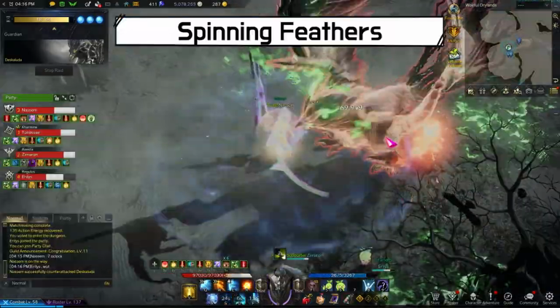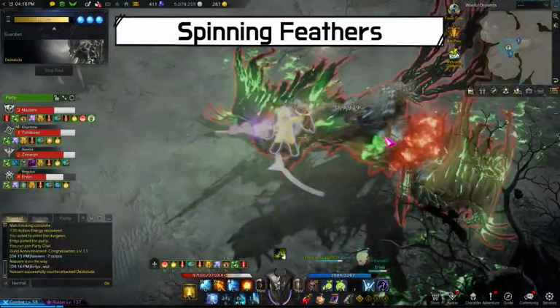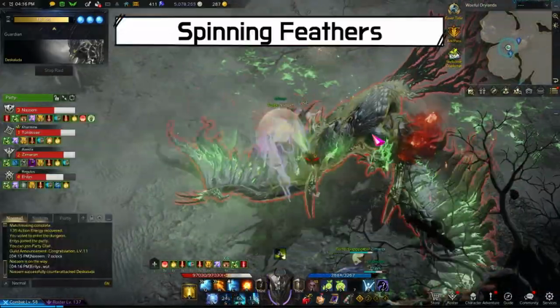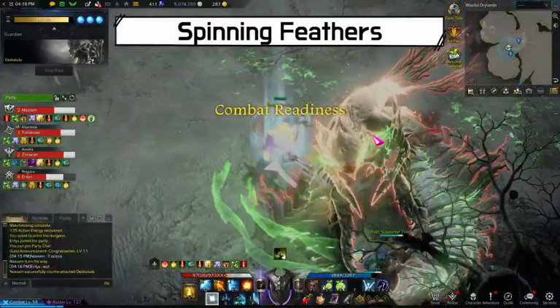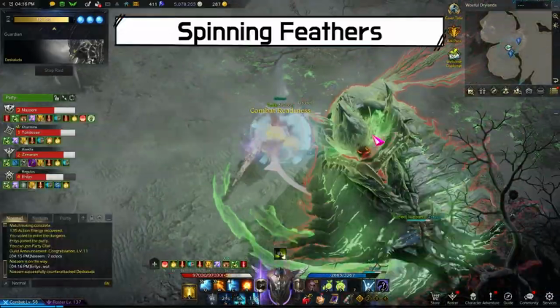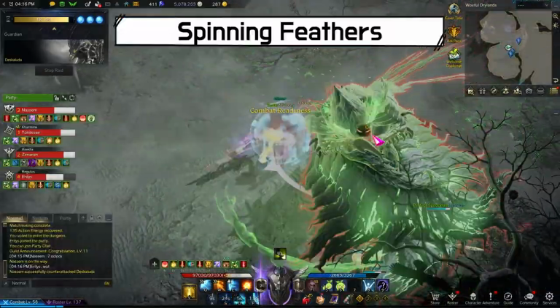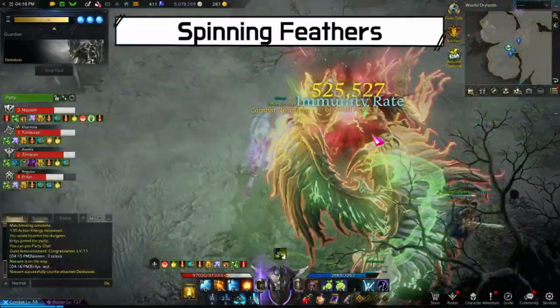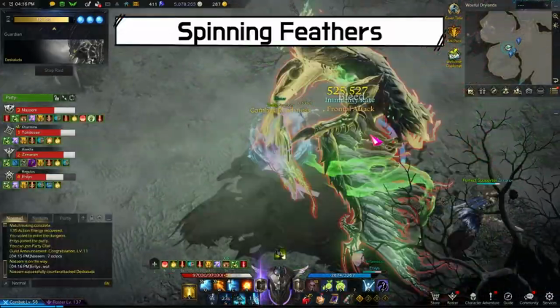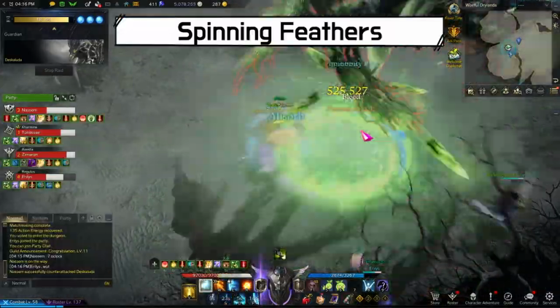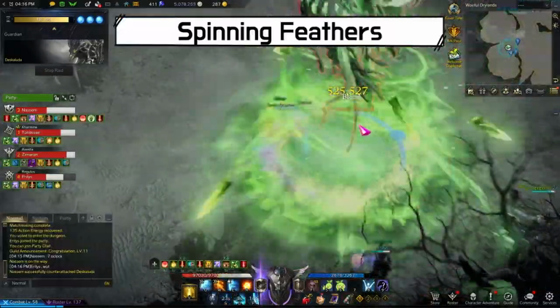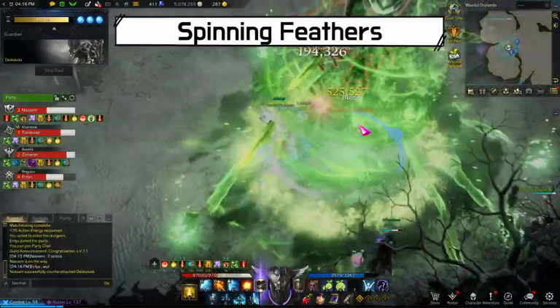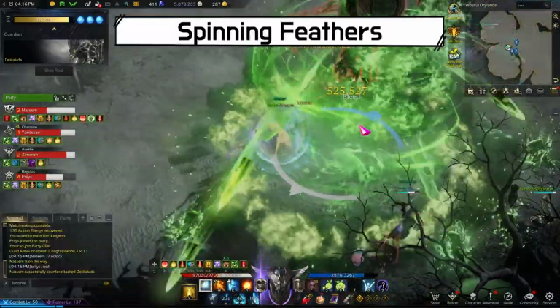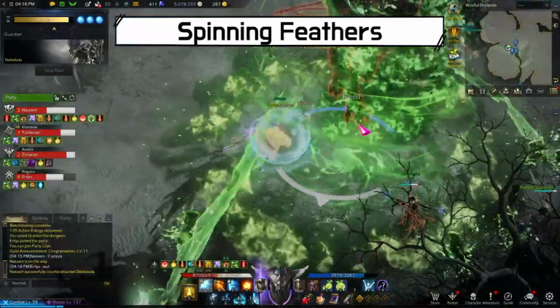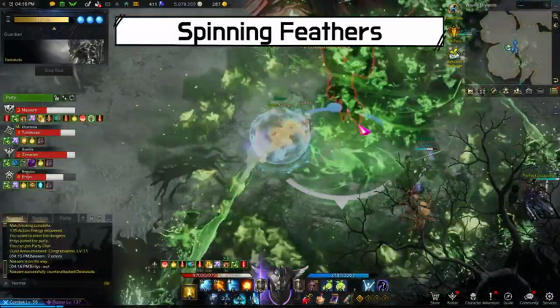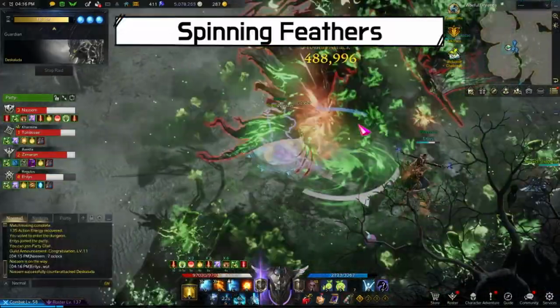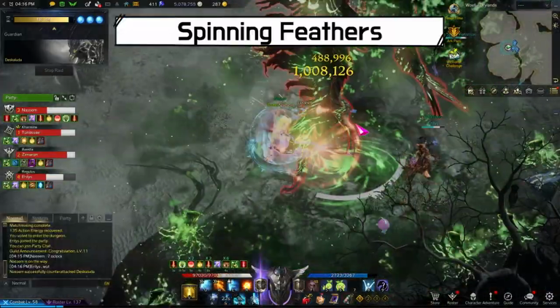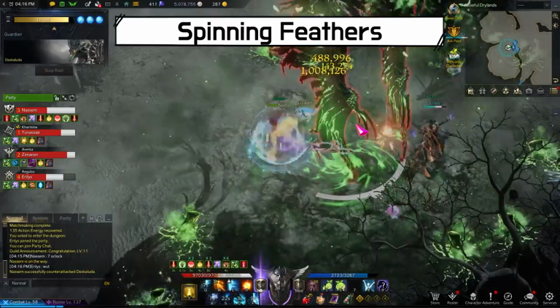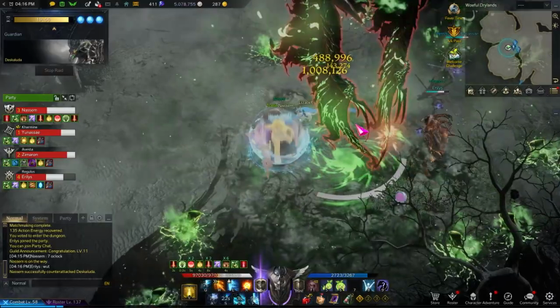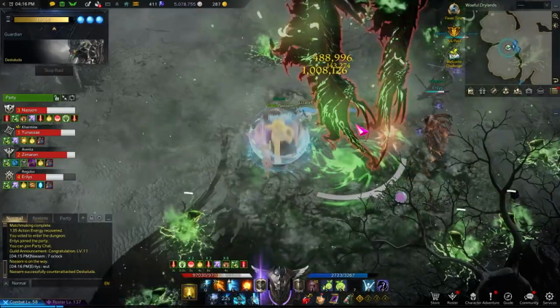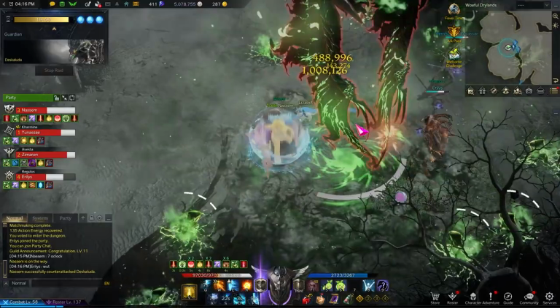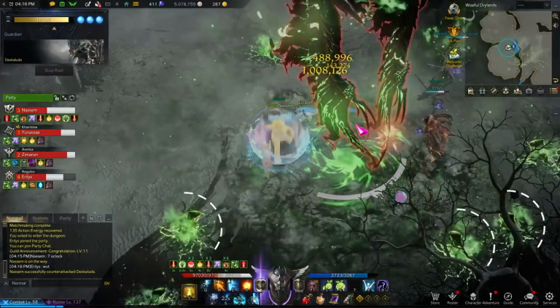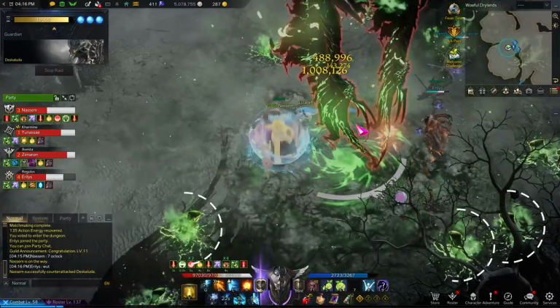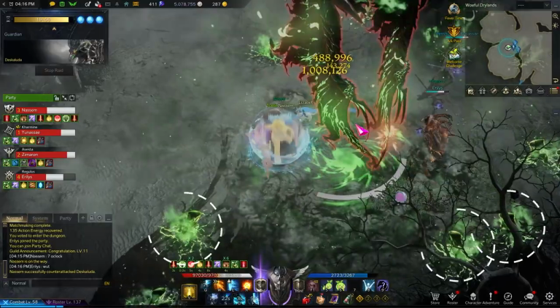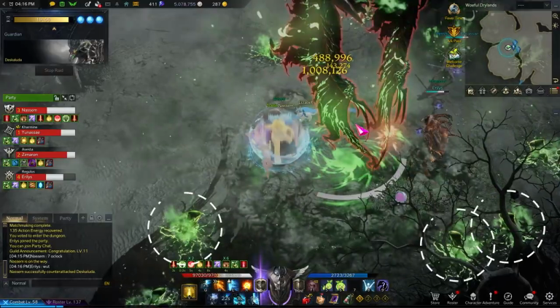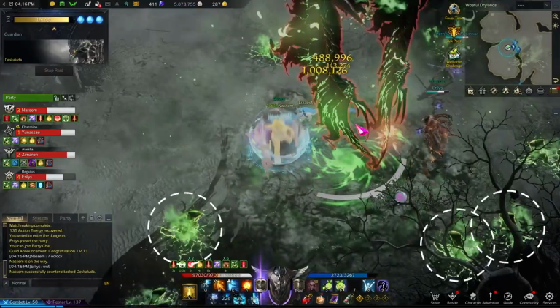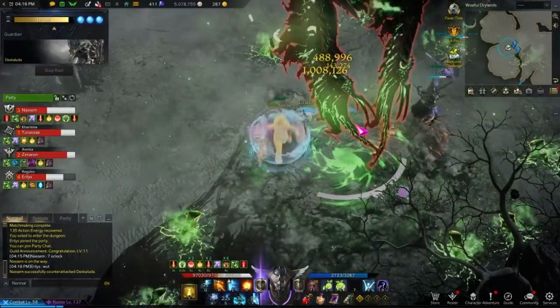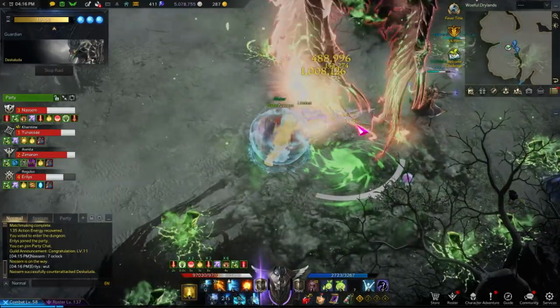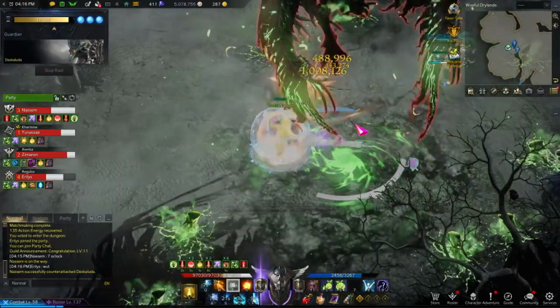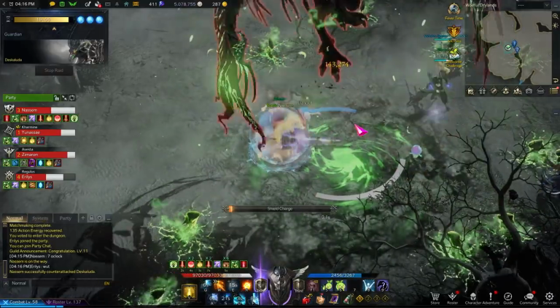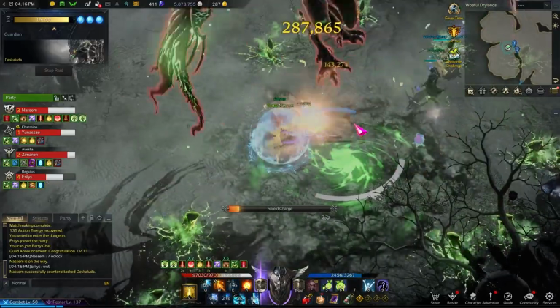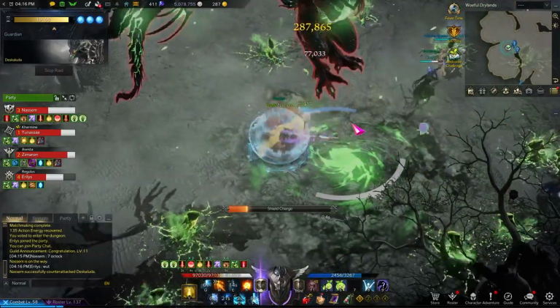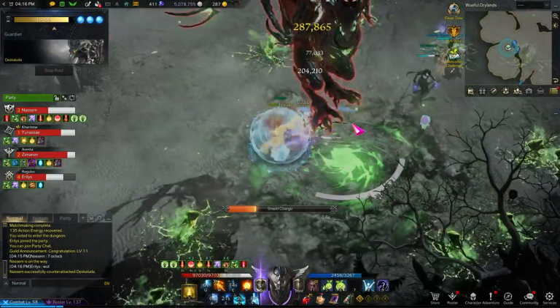Deskaluta will spin while soaring and drop these feathers. After a few seconds, these feathers will explode.